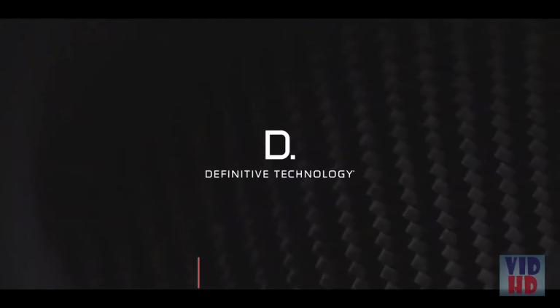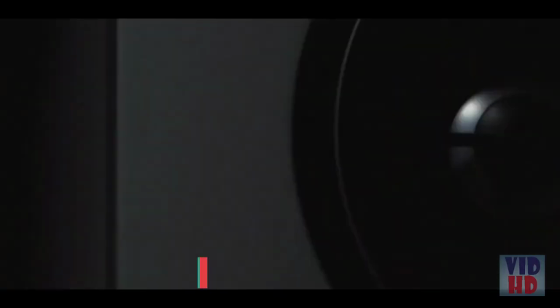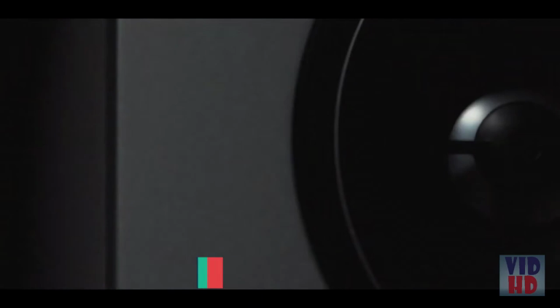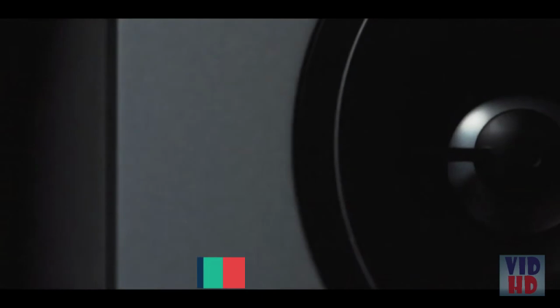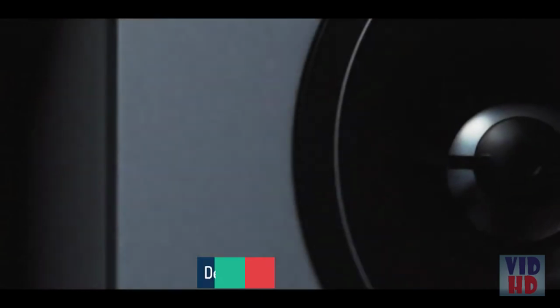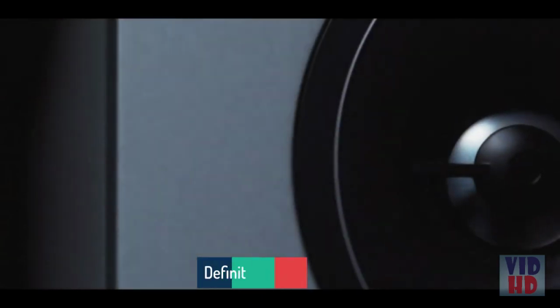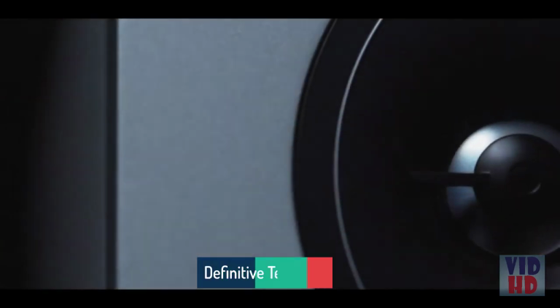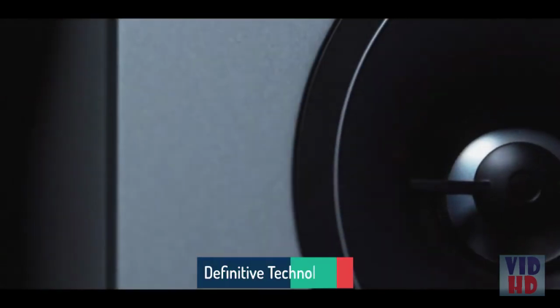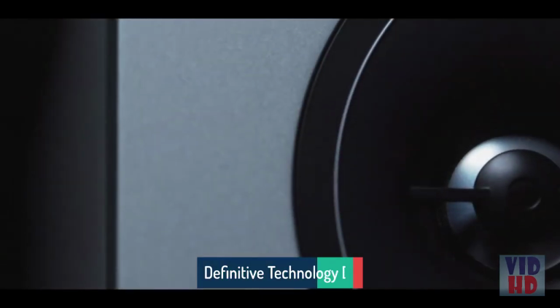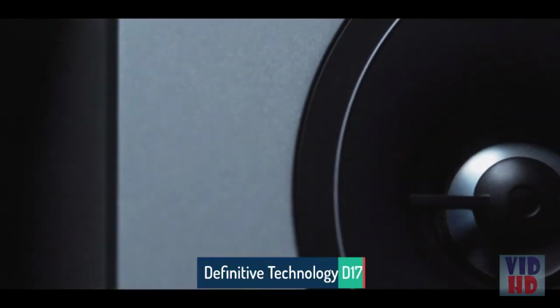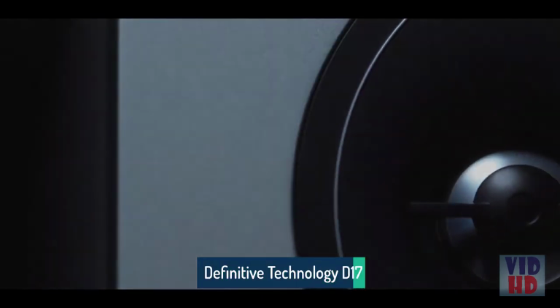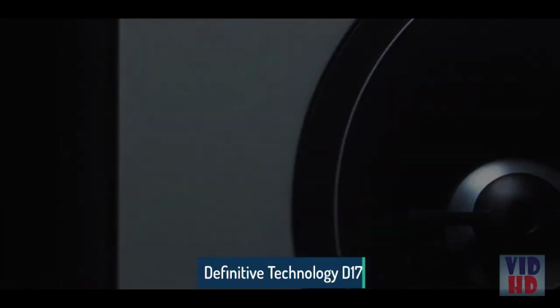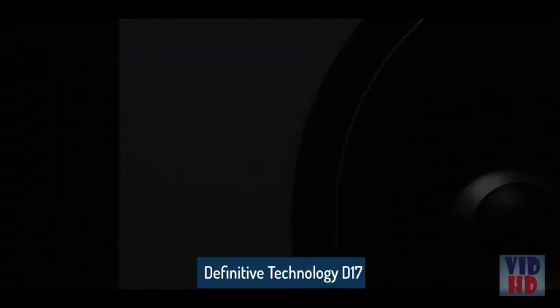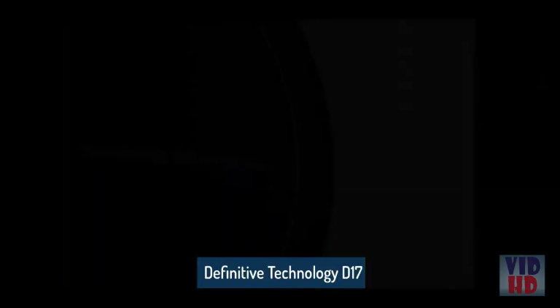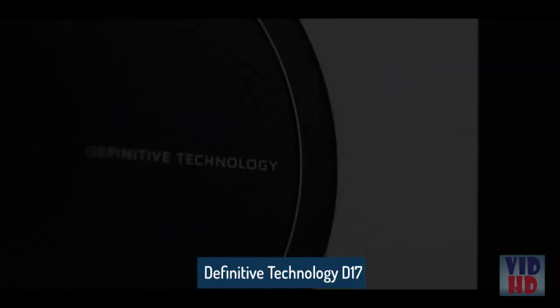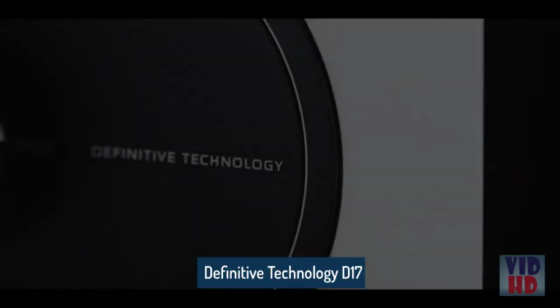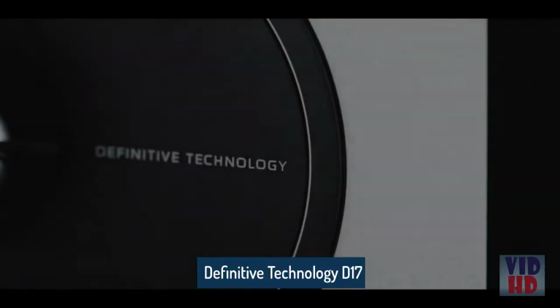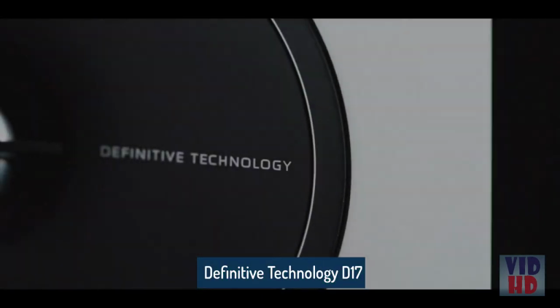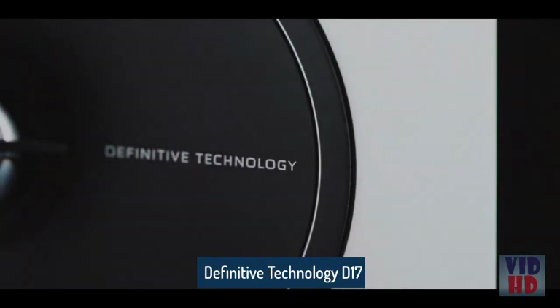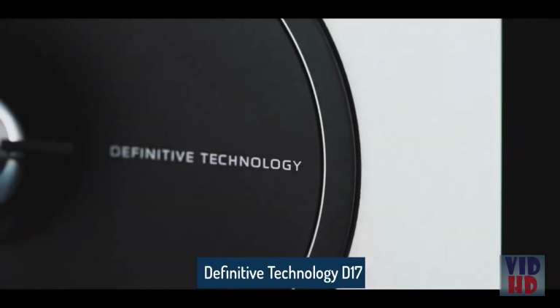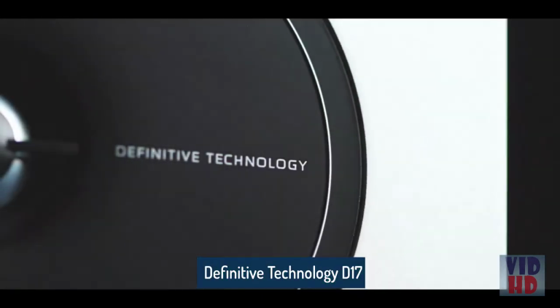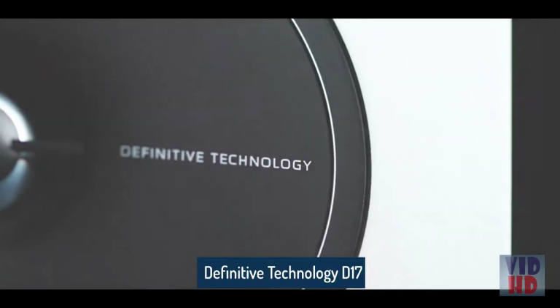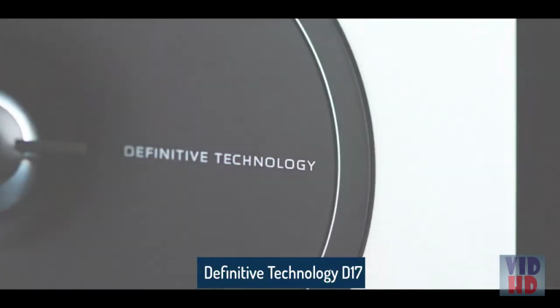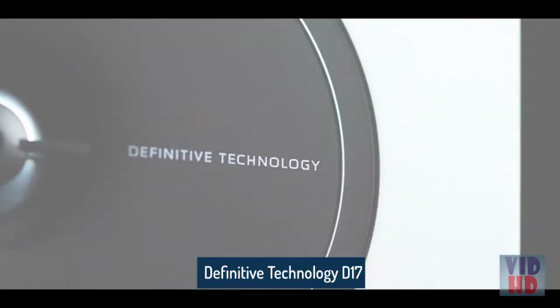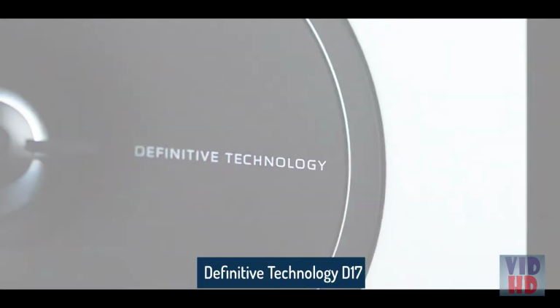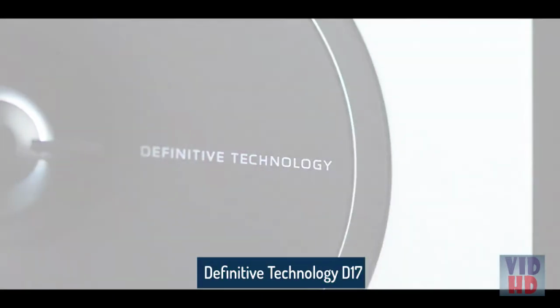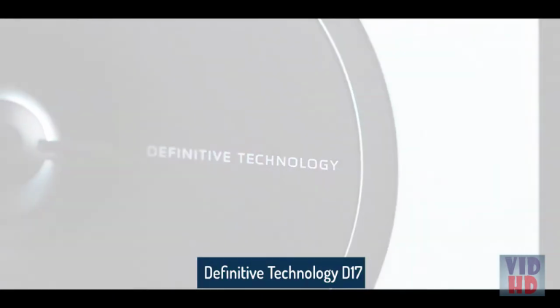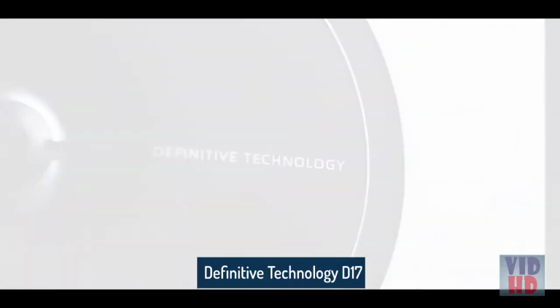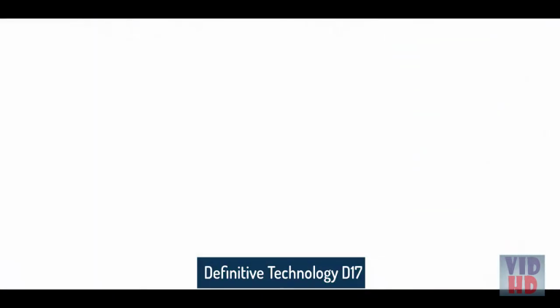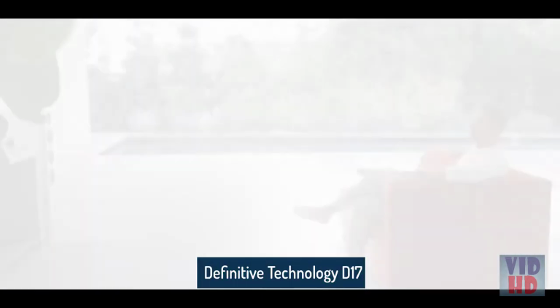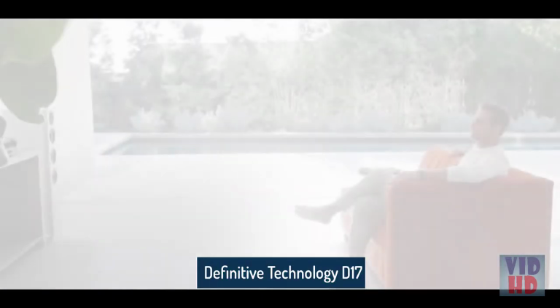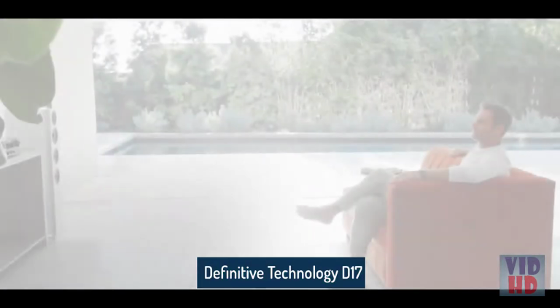Designed in California, the Demand Series does more than simply fill the room with sound.